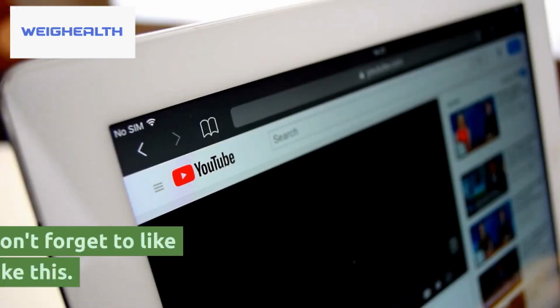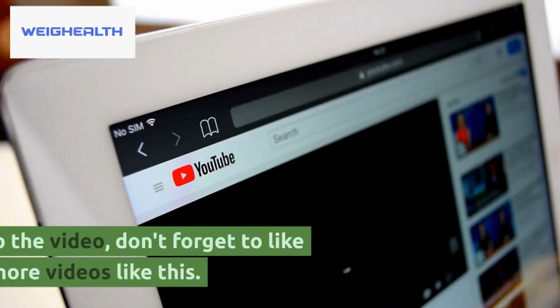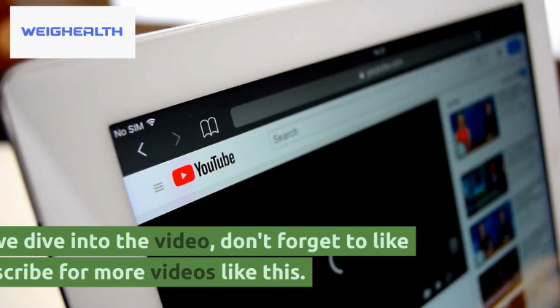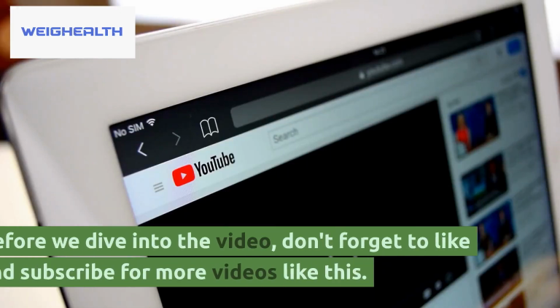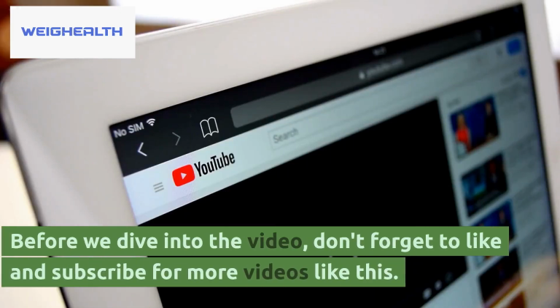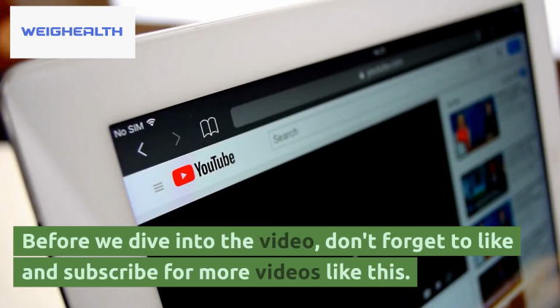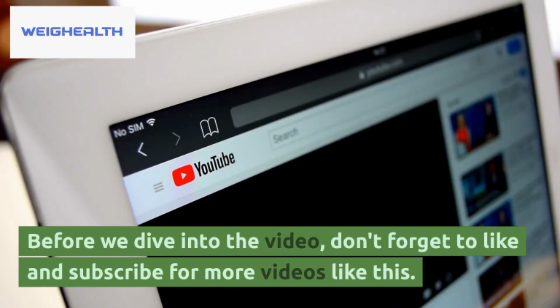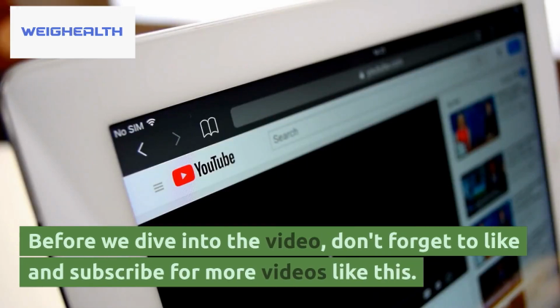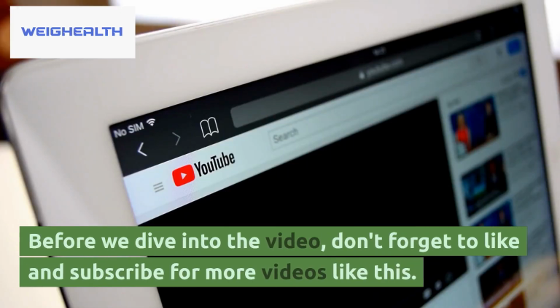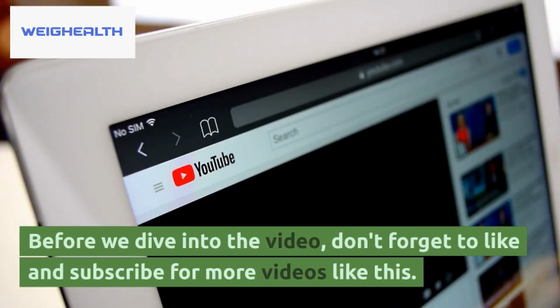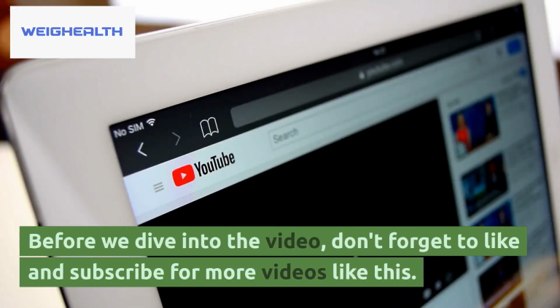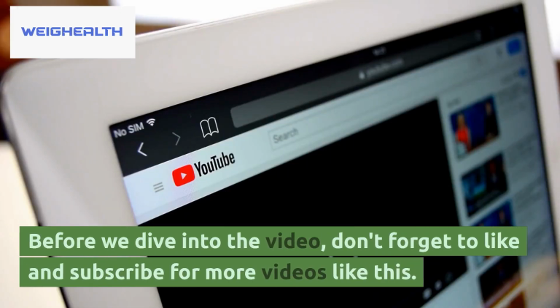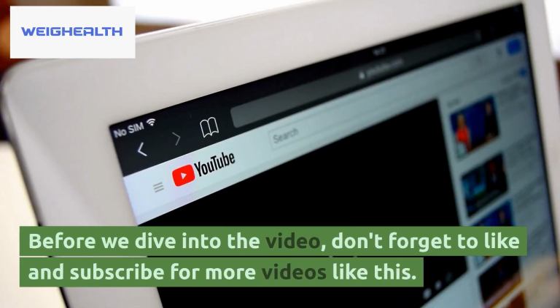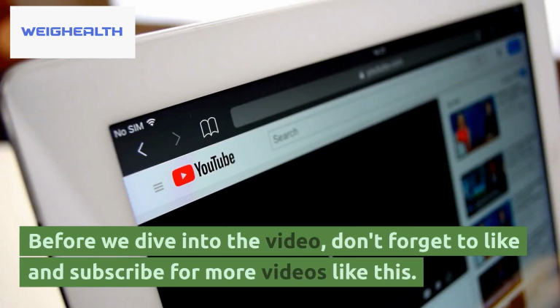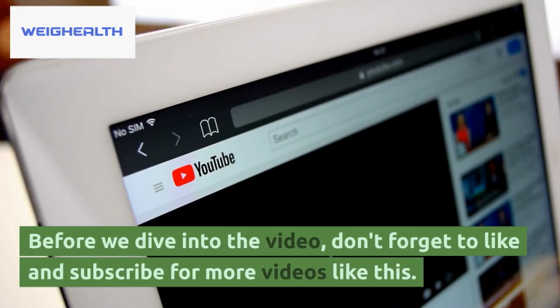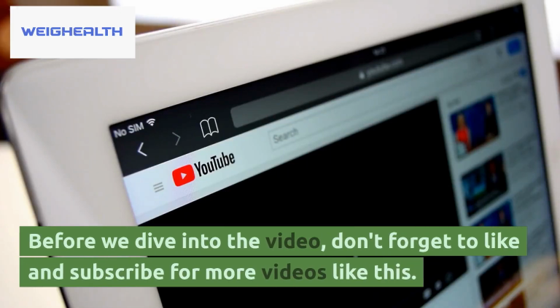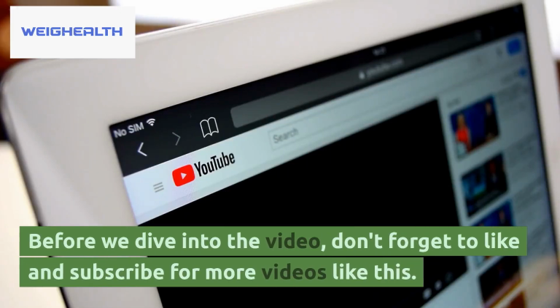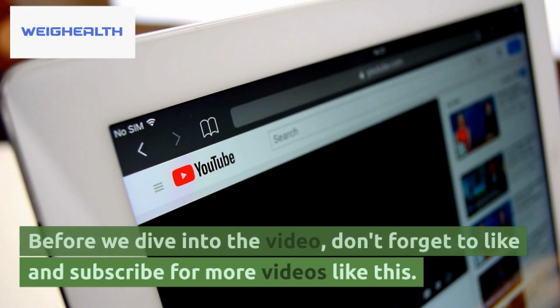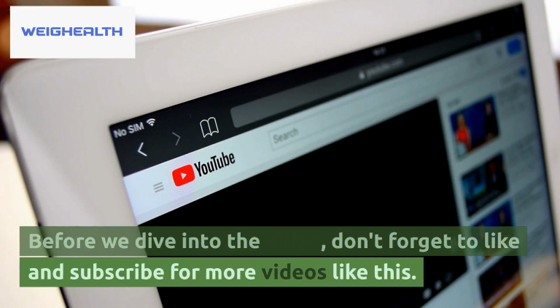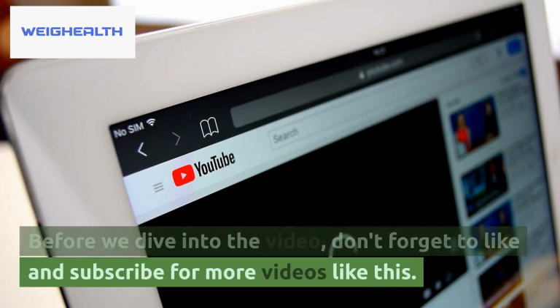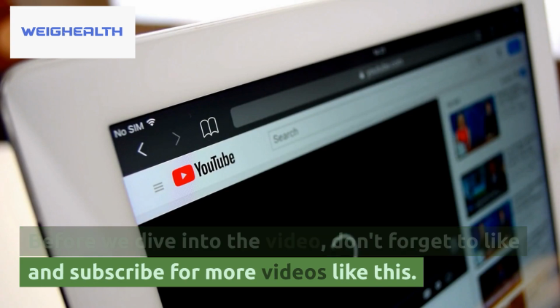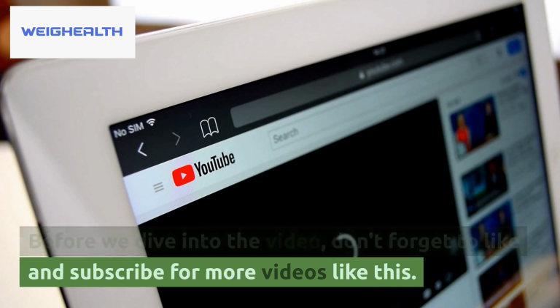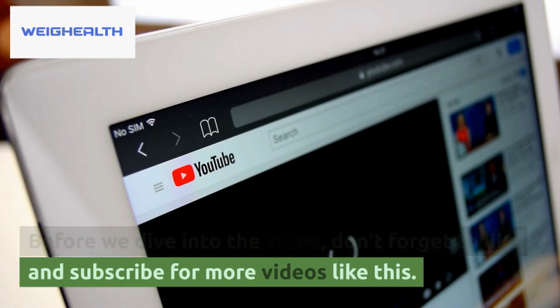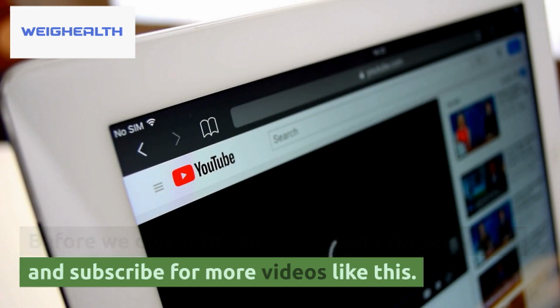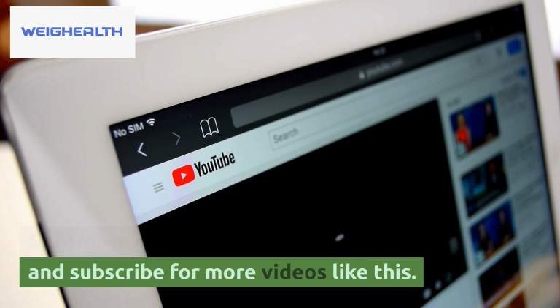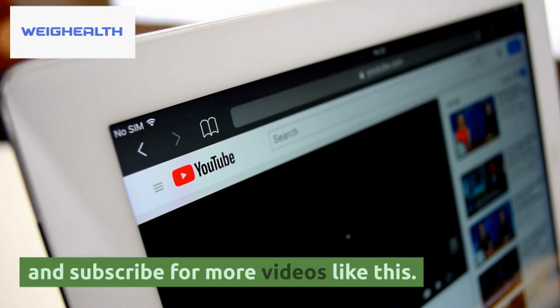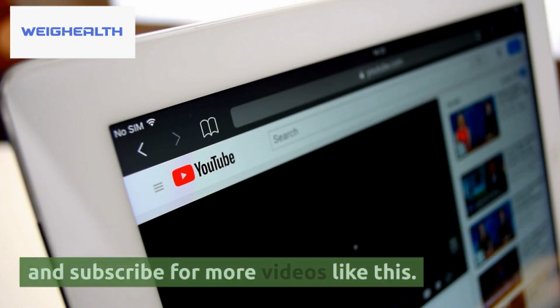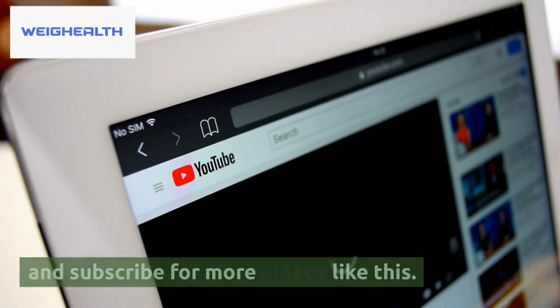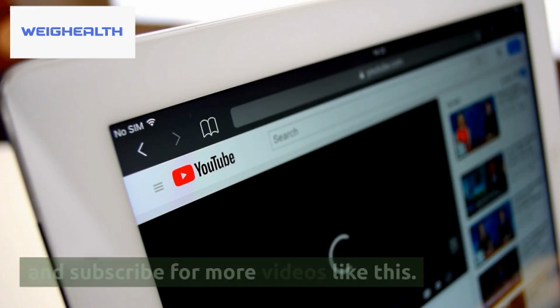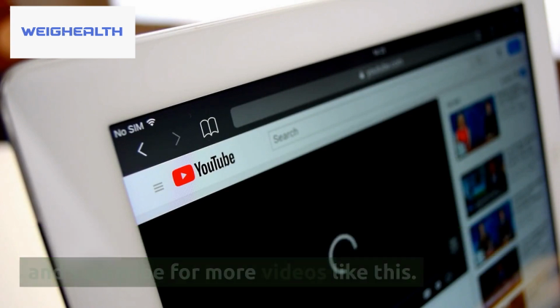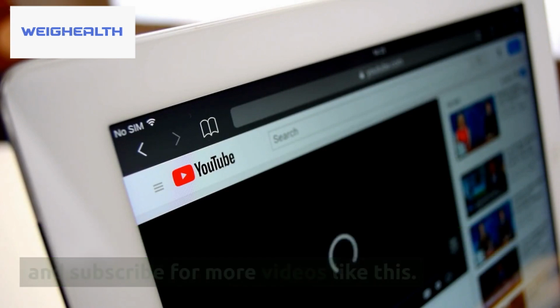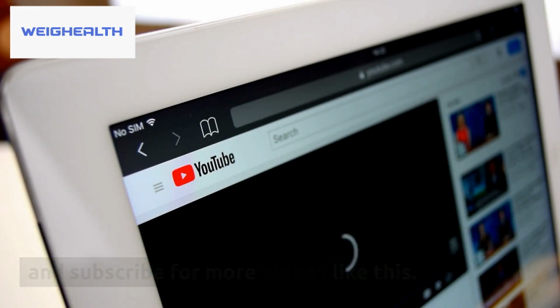Before we dive into the video, don't forget to like and subscribe for more videos like this.